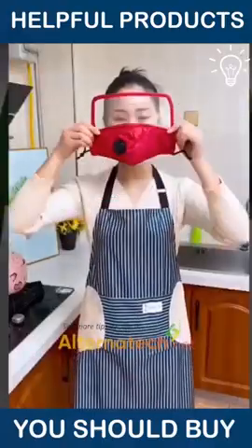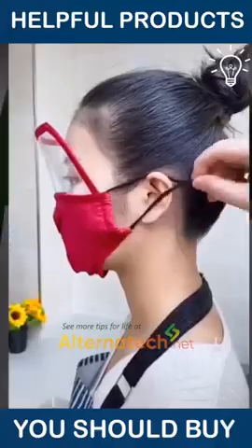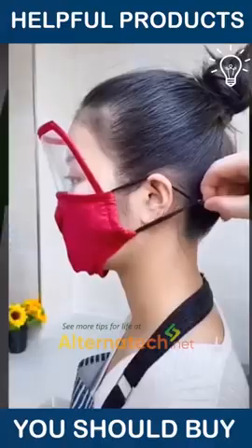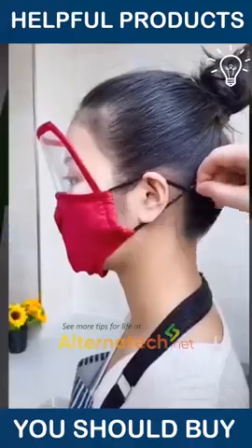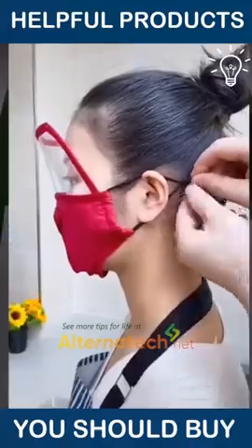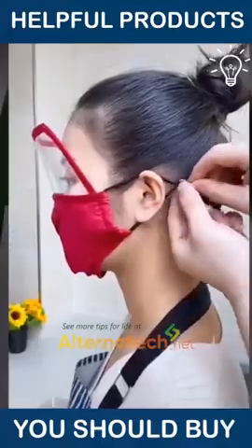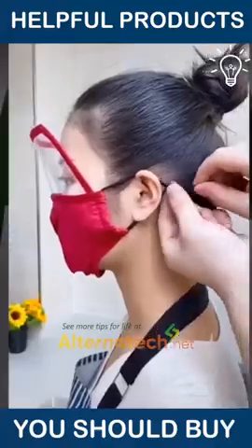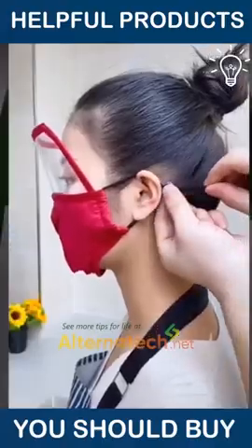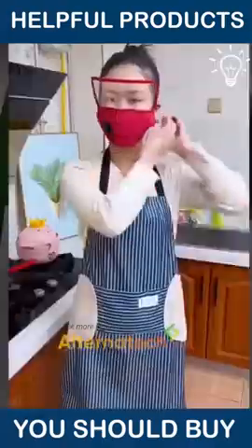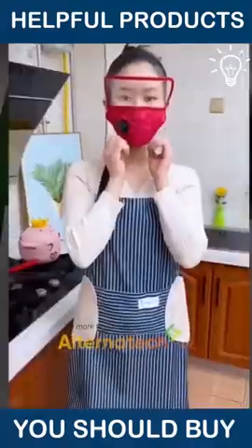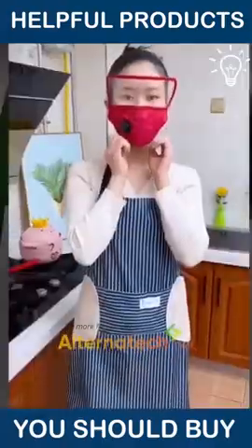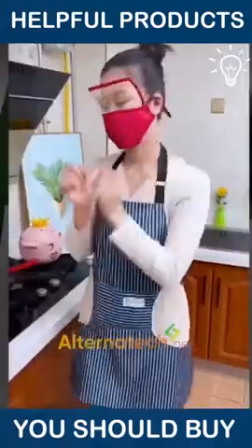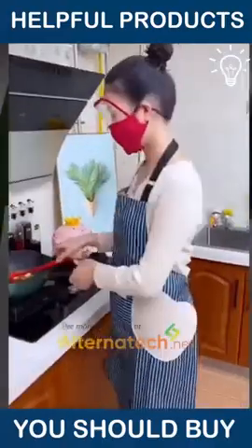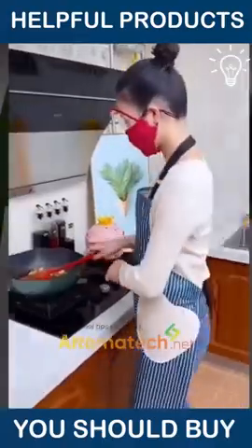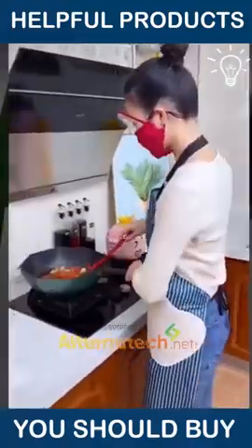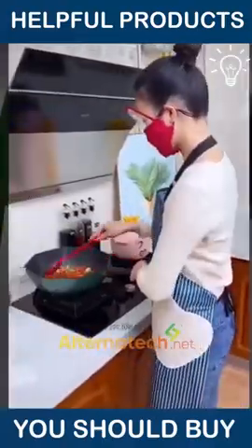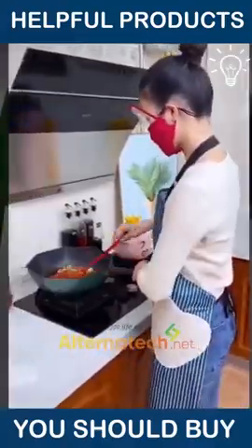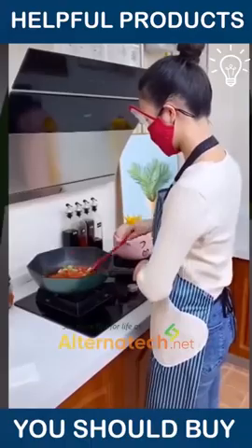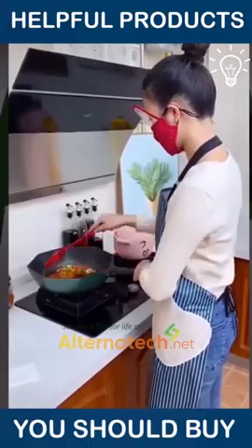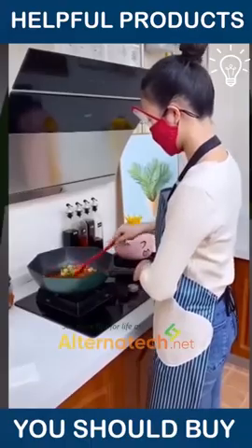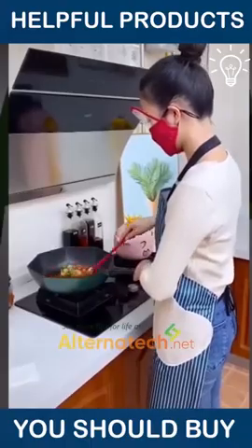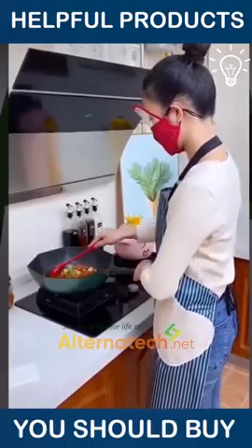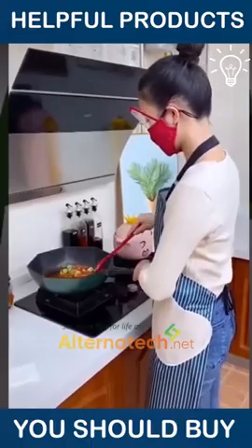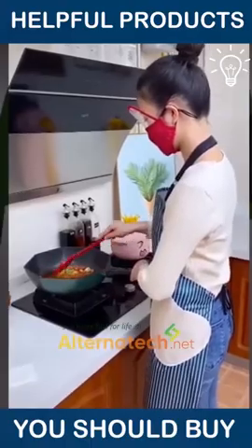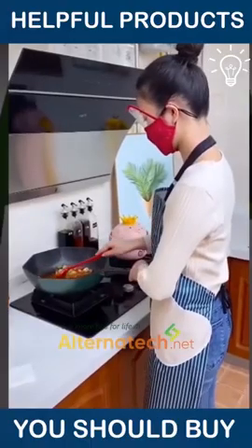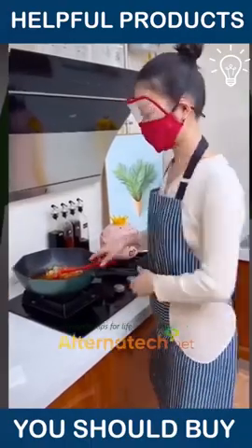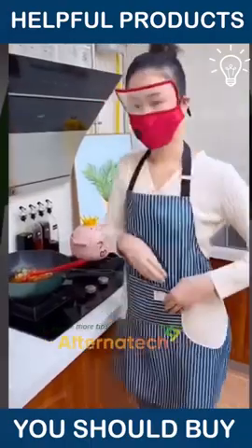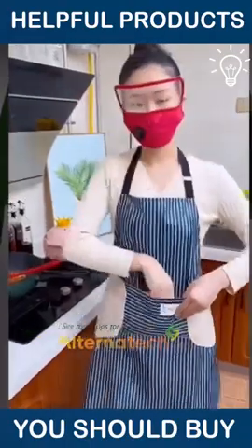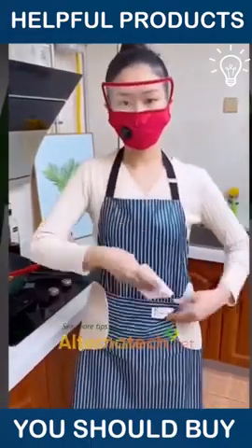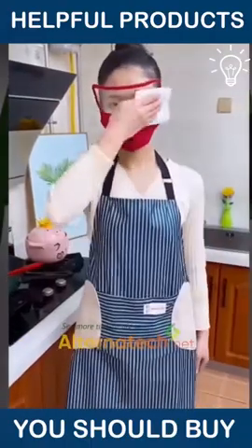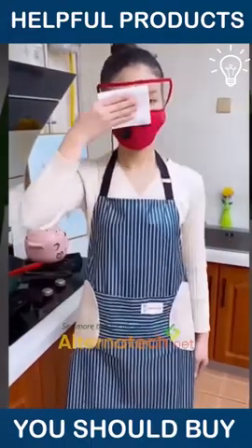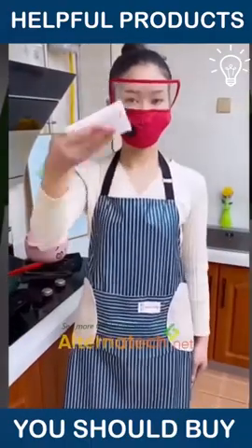You surely want to protect your face while you're frying some food, don't you? That's why this protector is here for you.